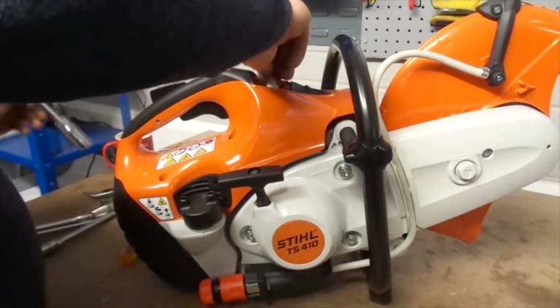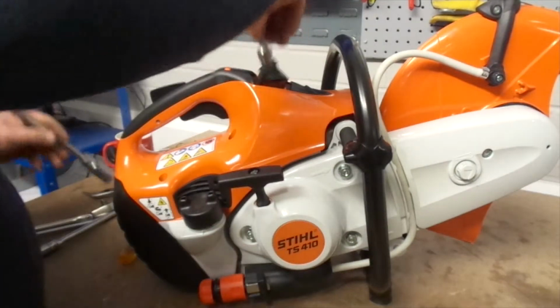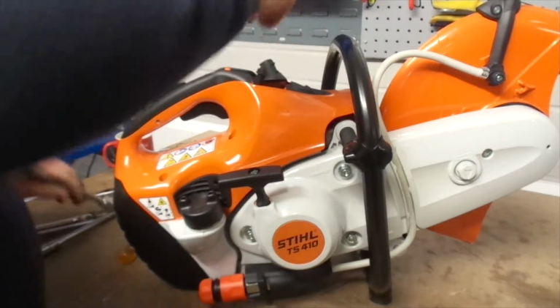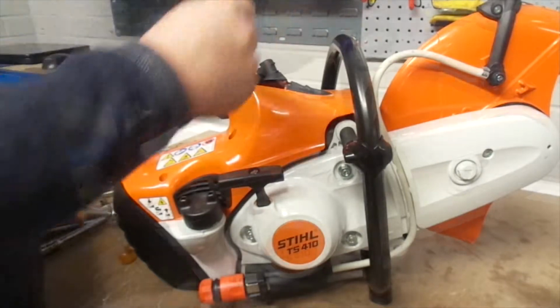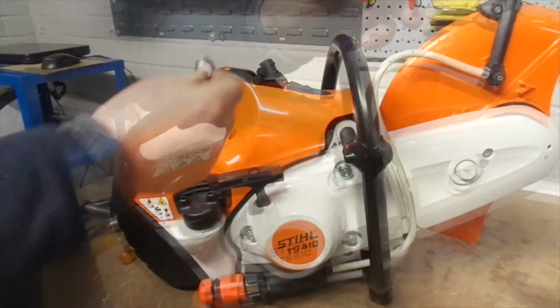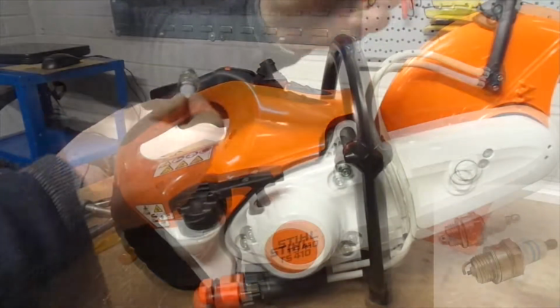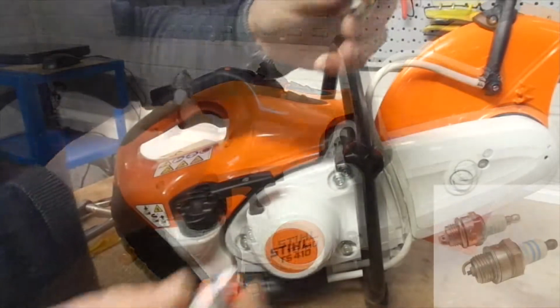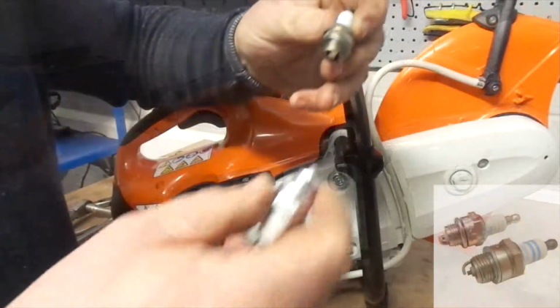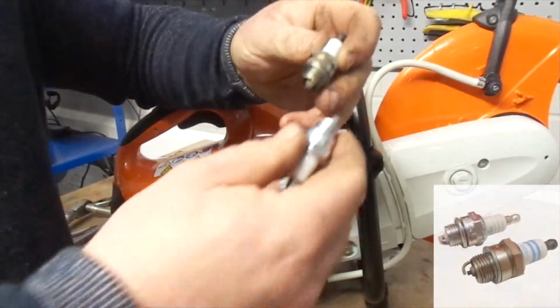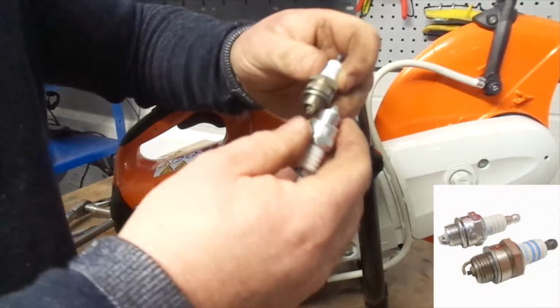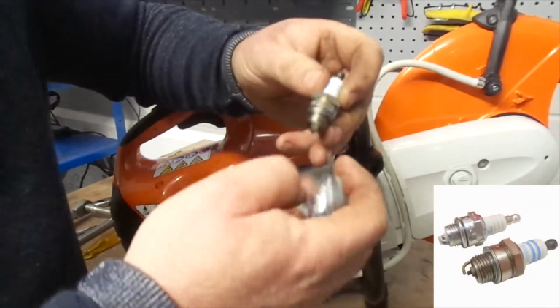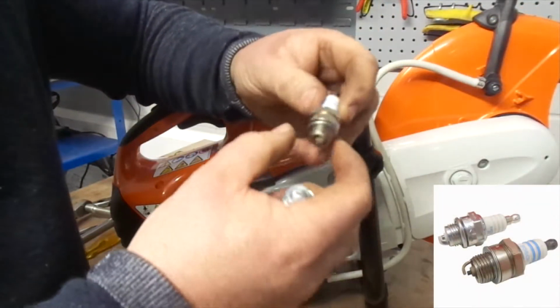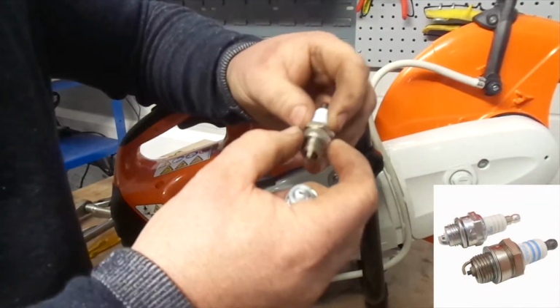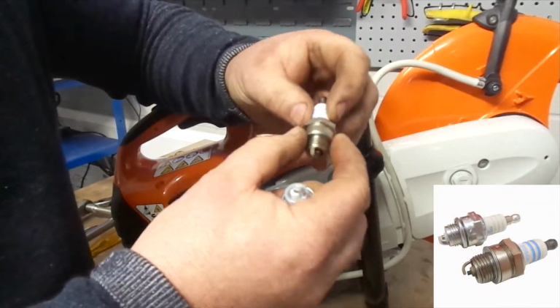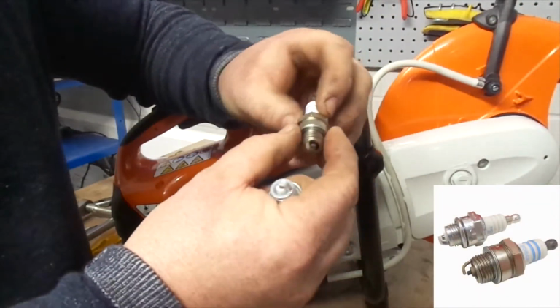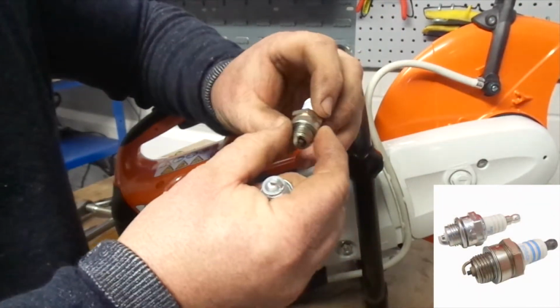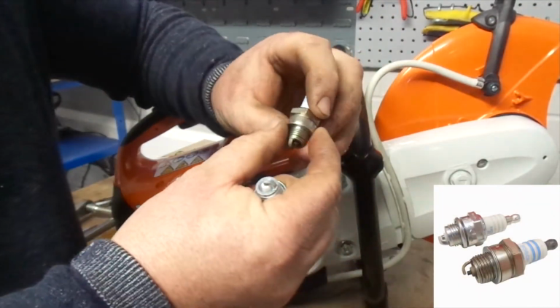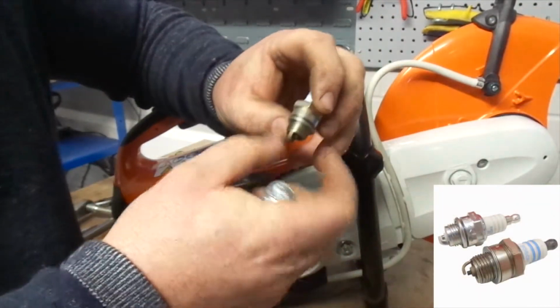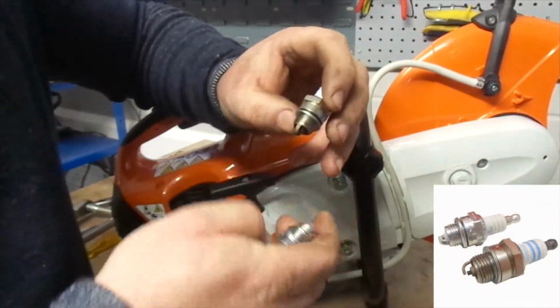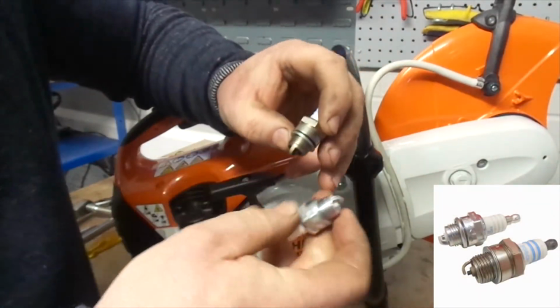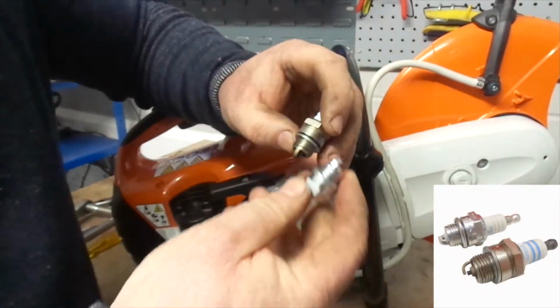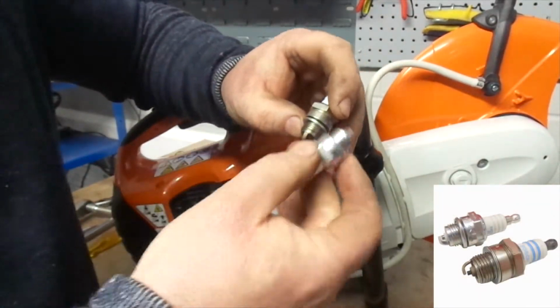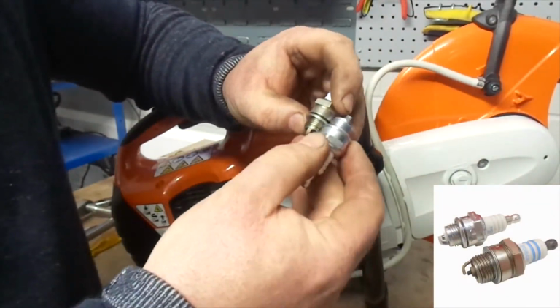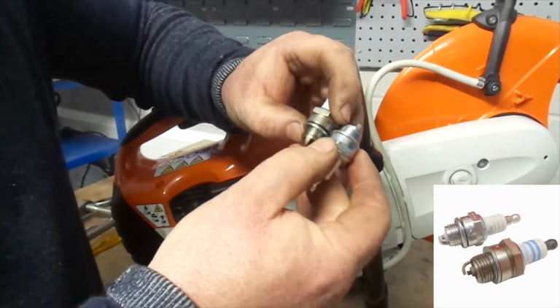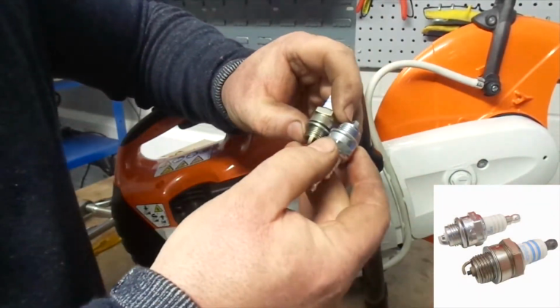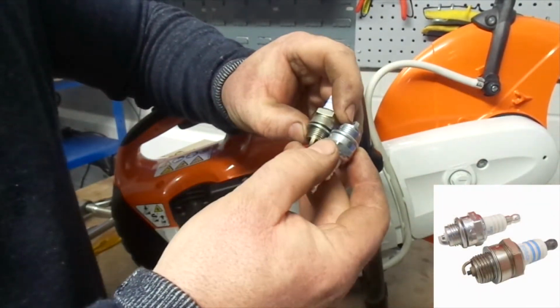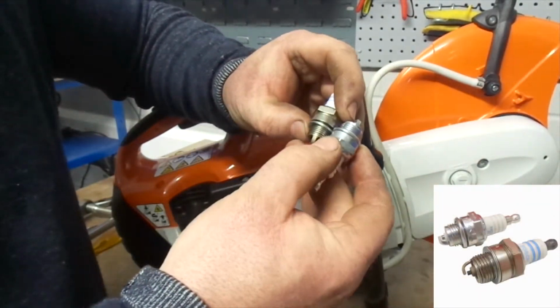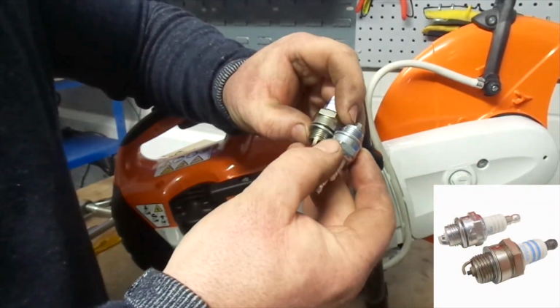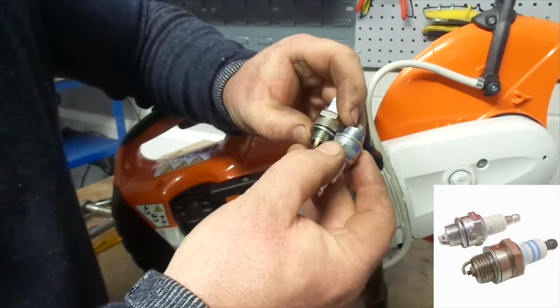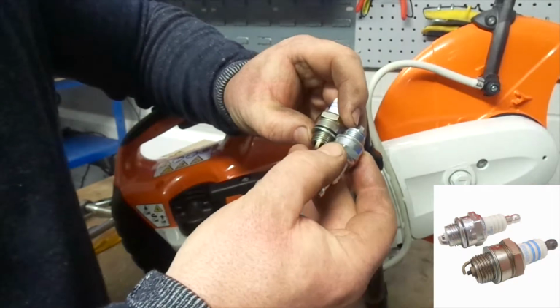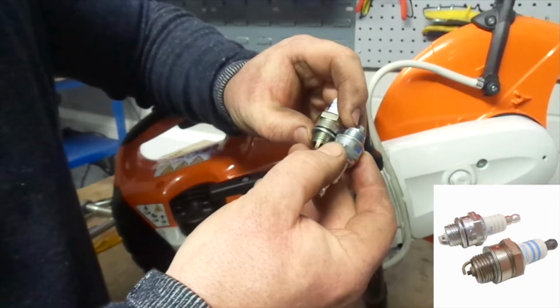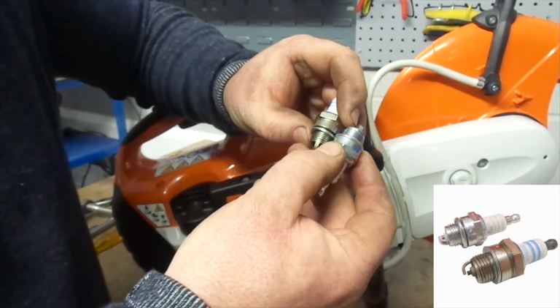There's a clear difference between the new and old spark plugs. The old one has a compressed squash ring and looks biscuit coloured.